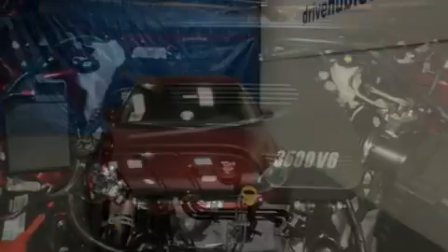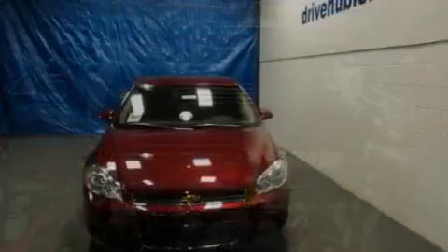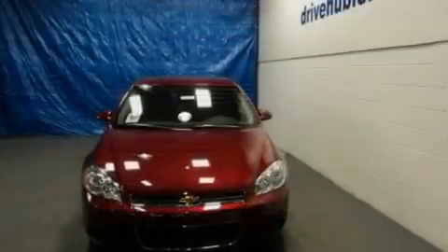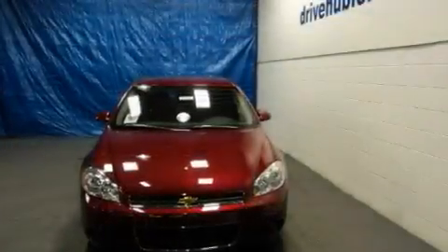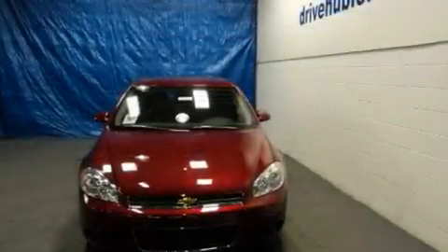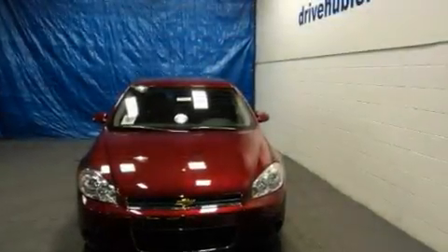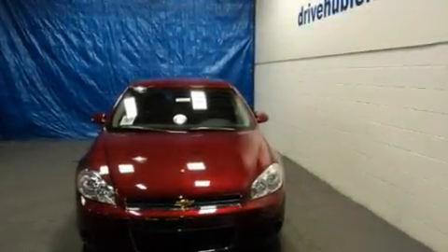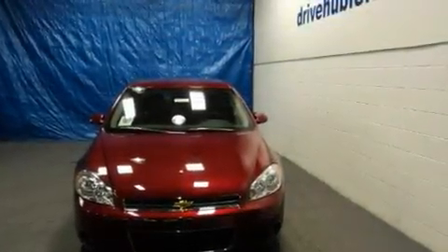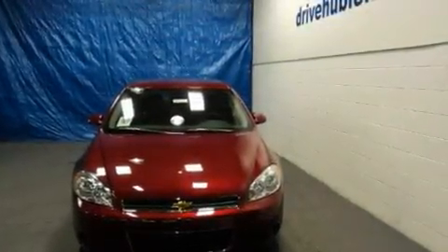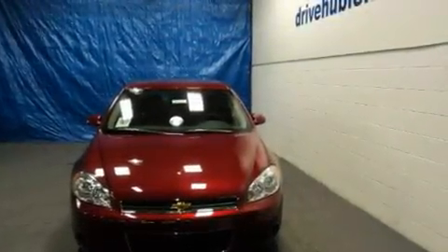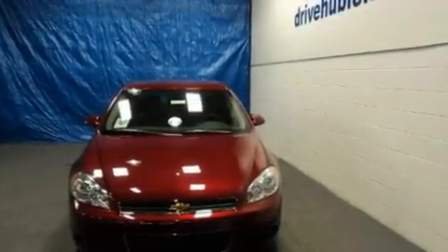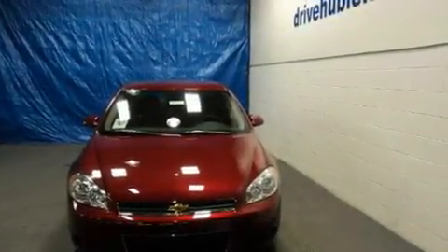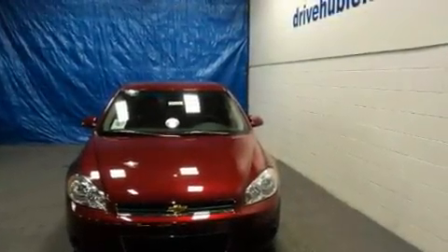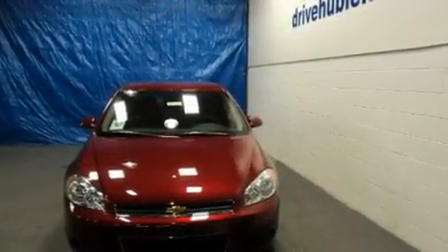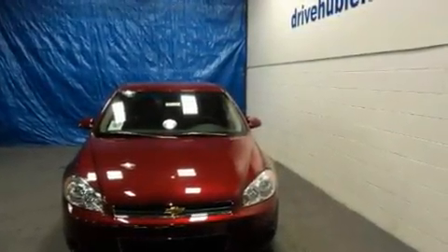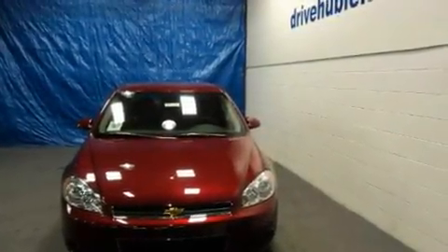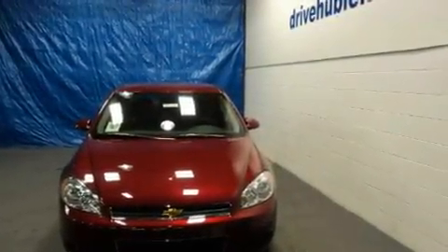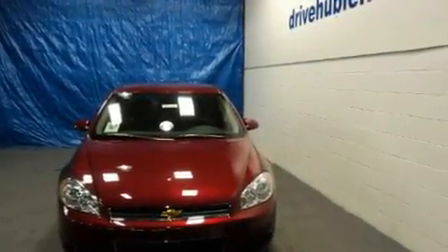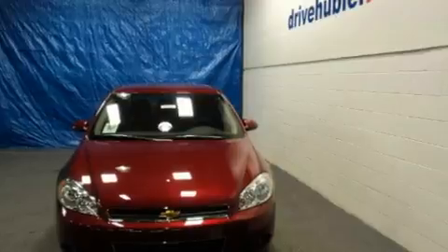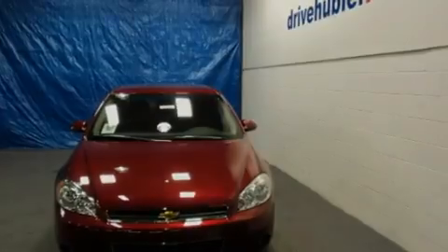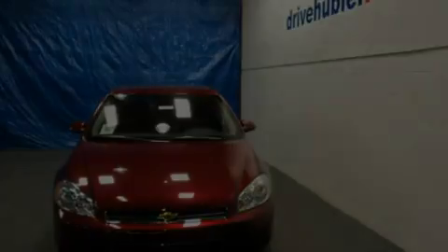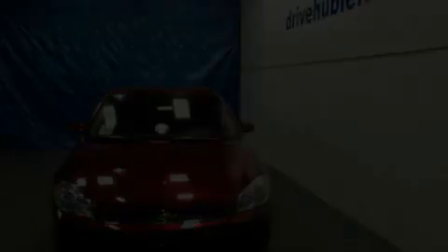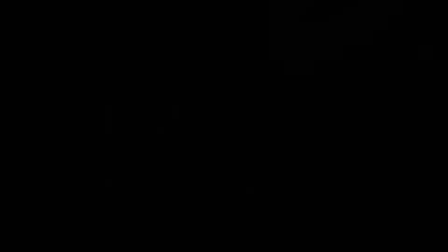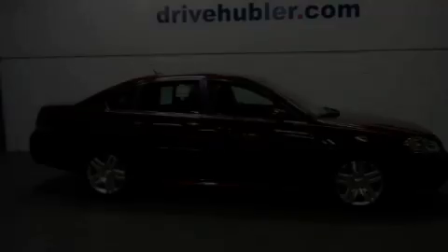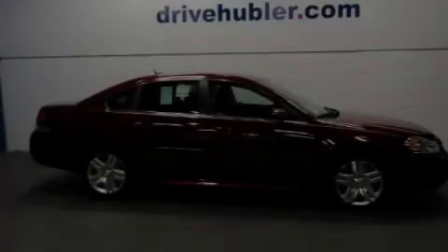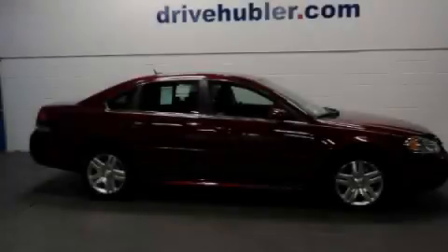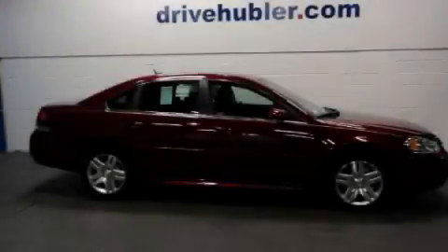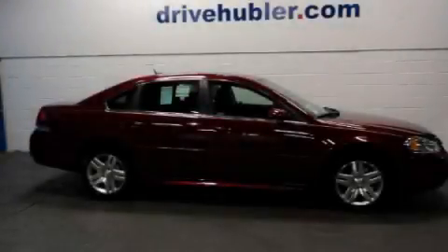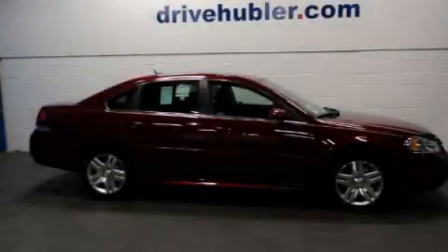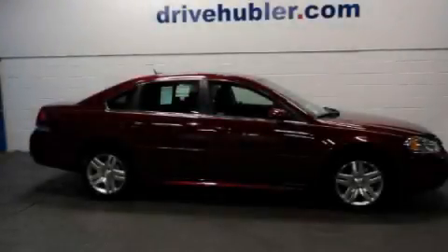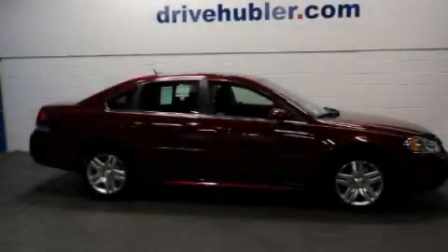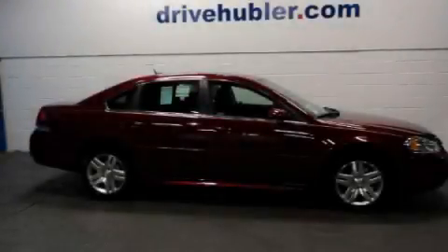Additional features include a traction control system, OnStar, and cruise control. Stop by today and test drive this automobile for yourself.